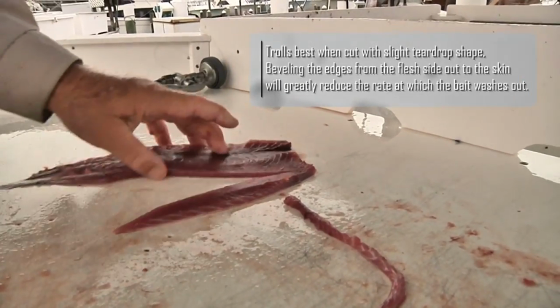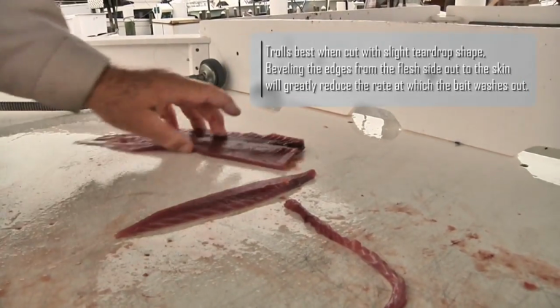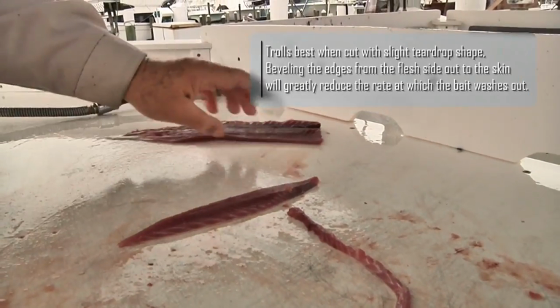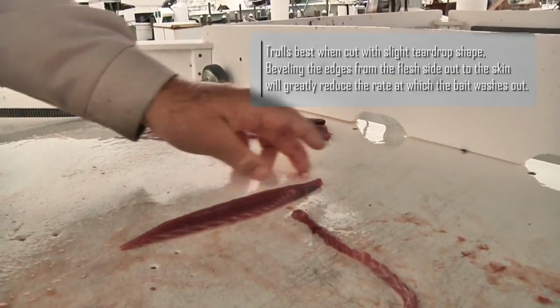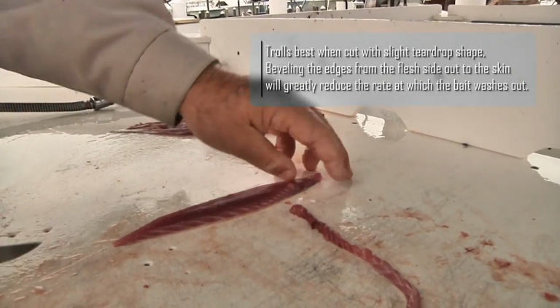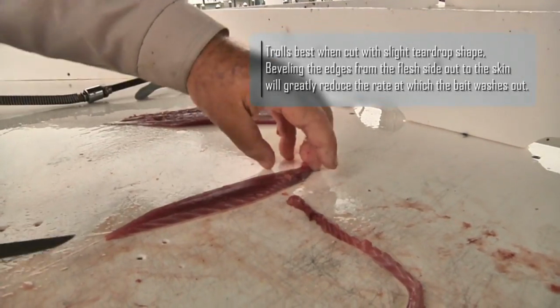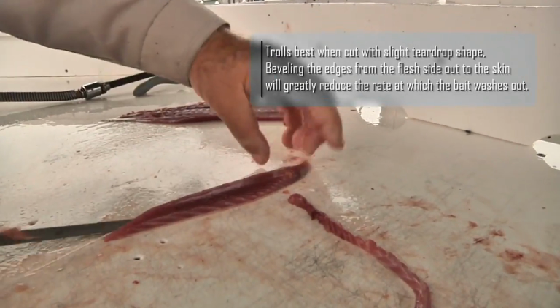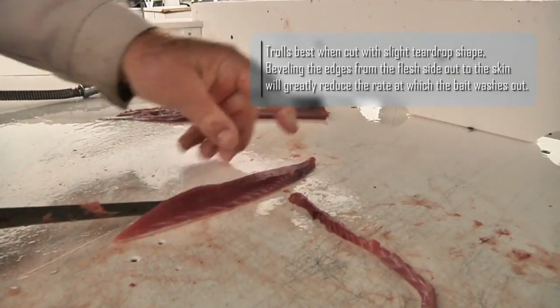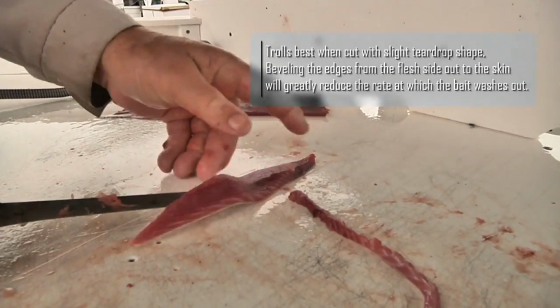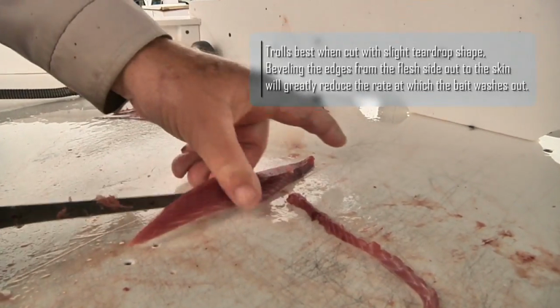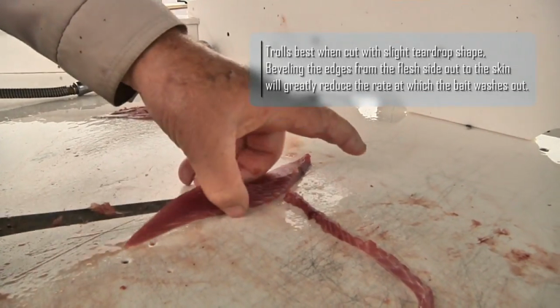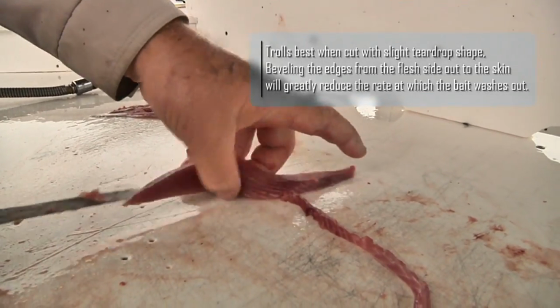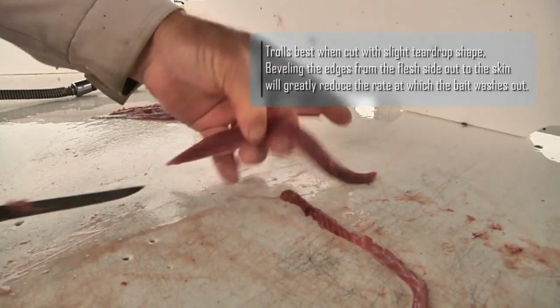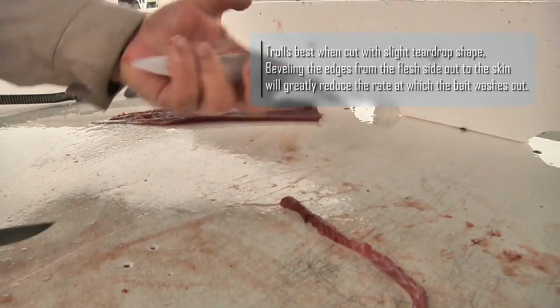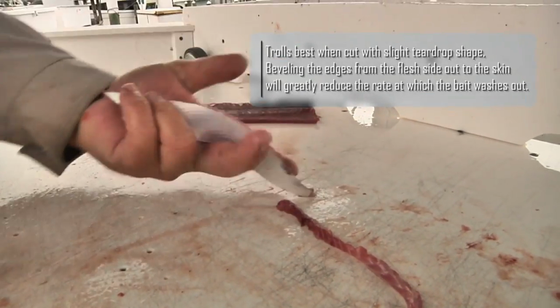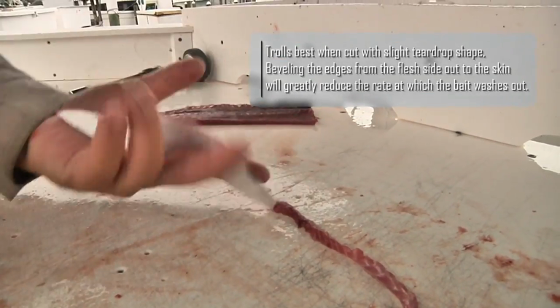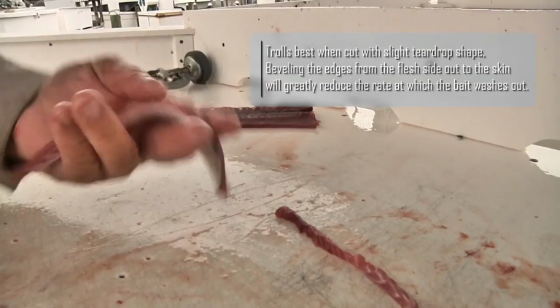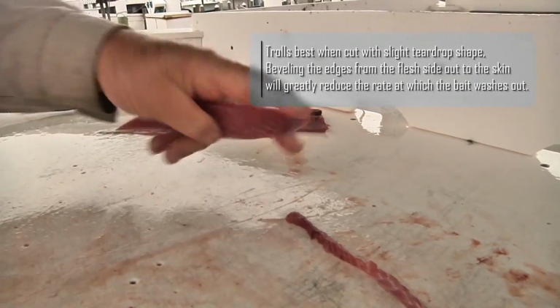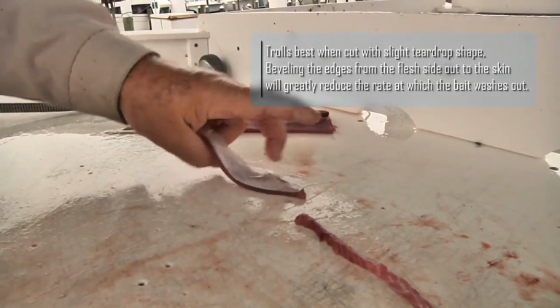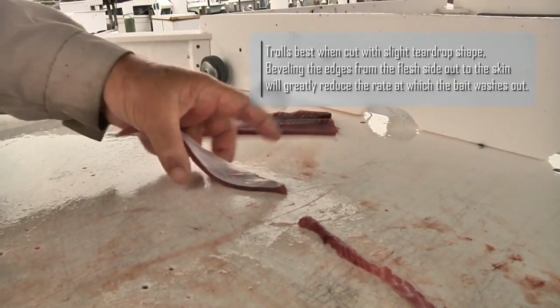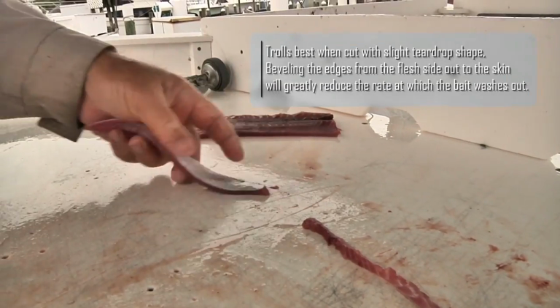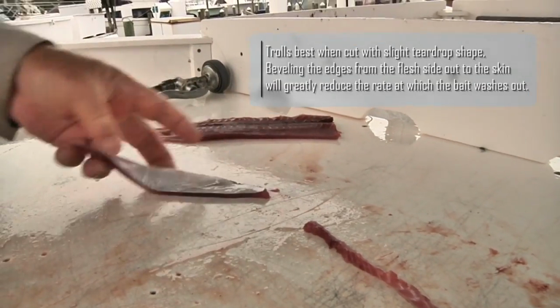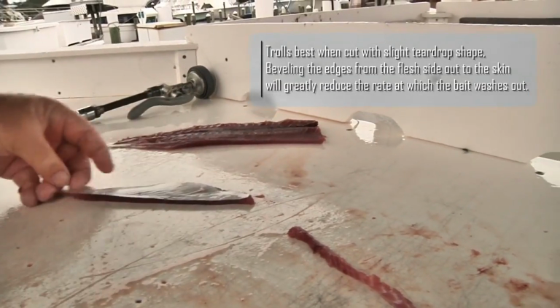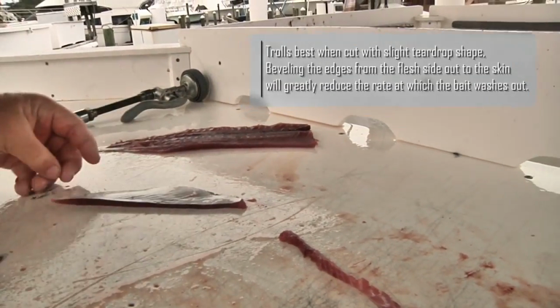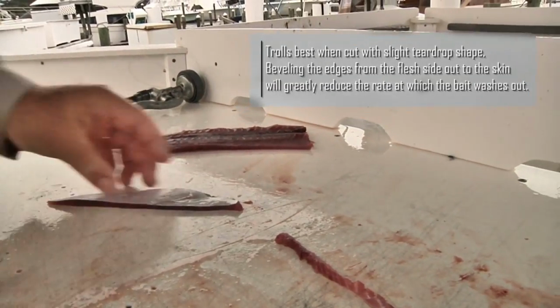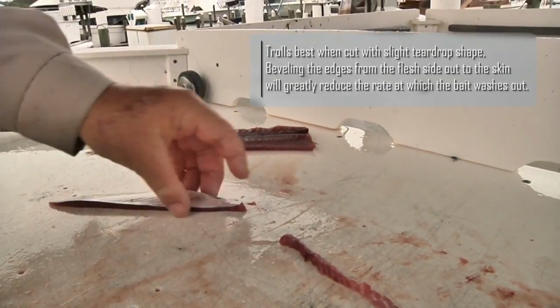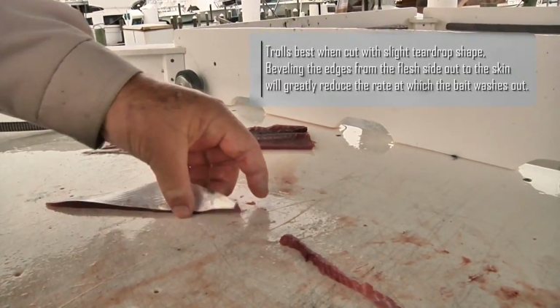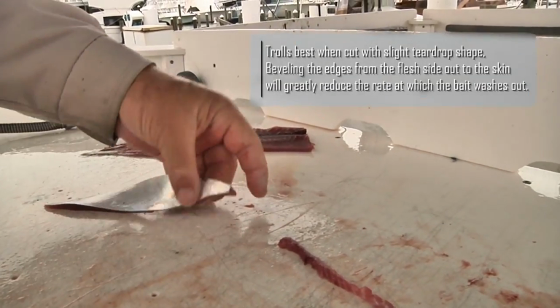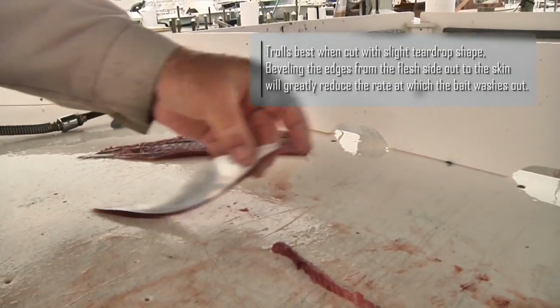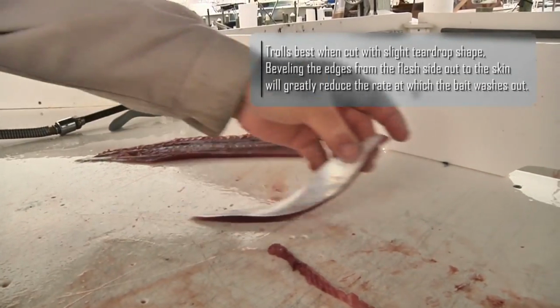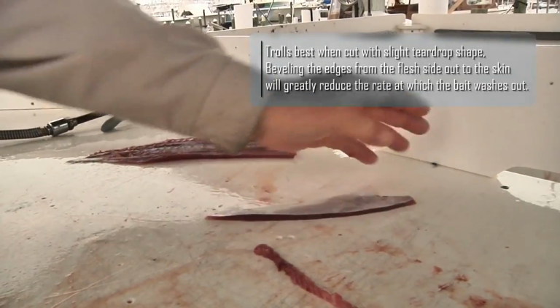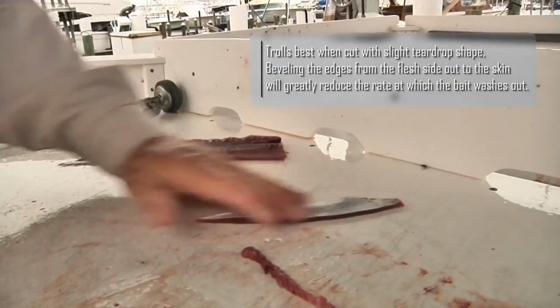That's the part you use for bait right there. Fresh Bonita strip.